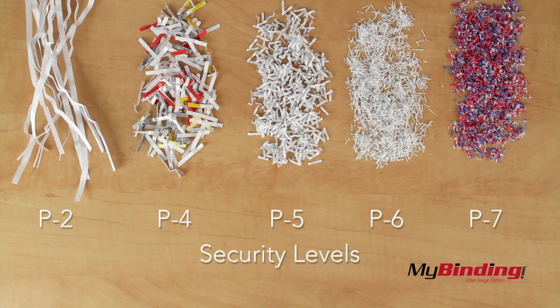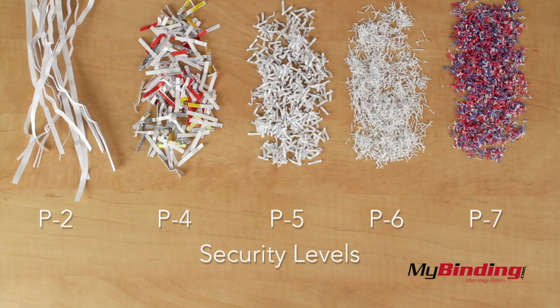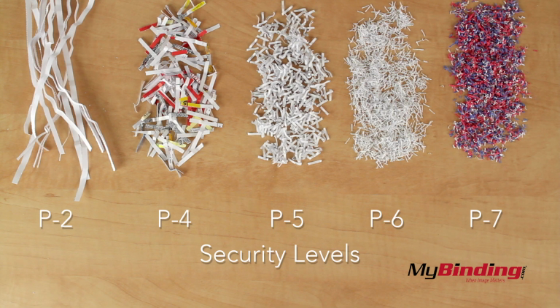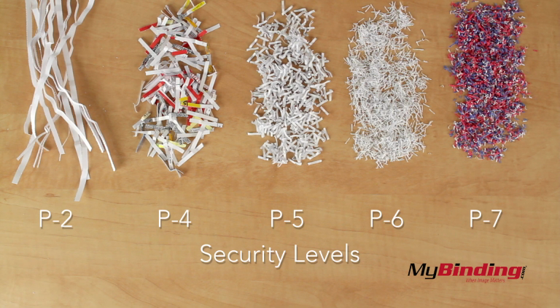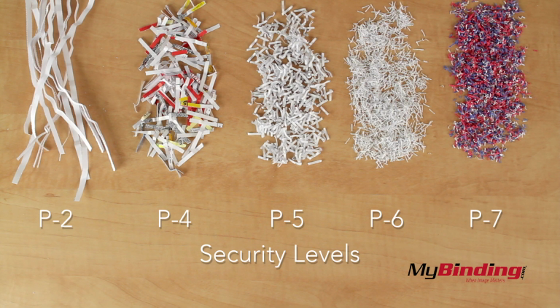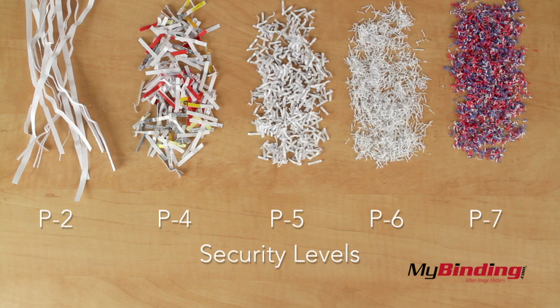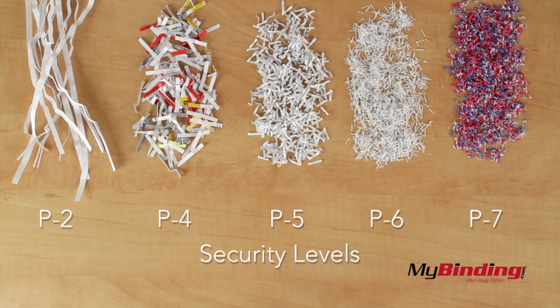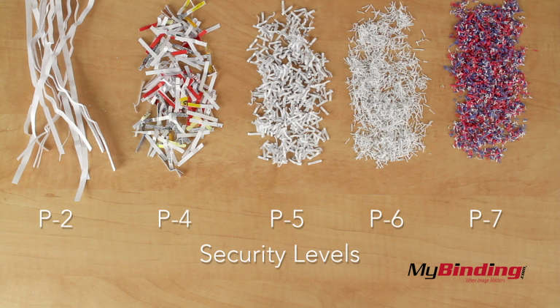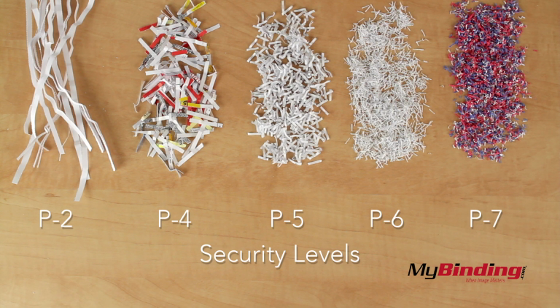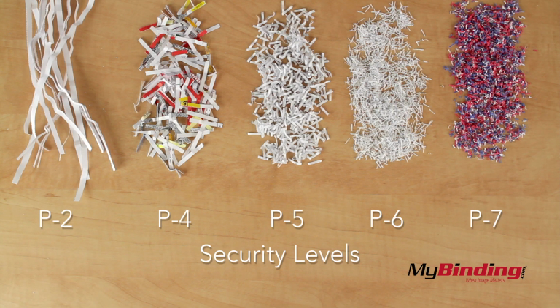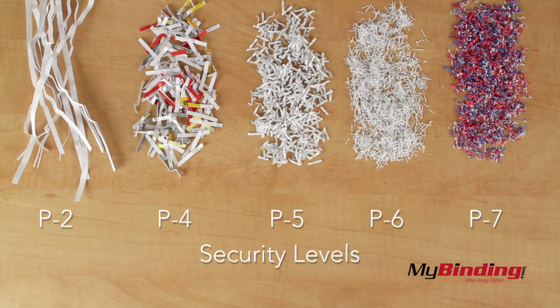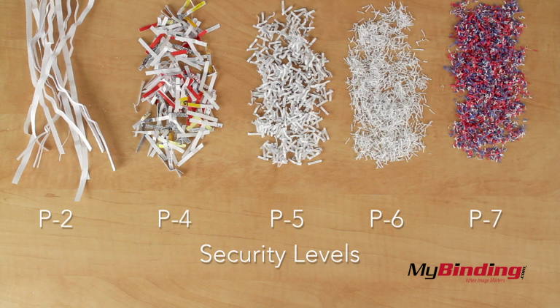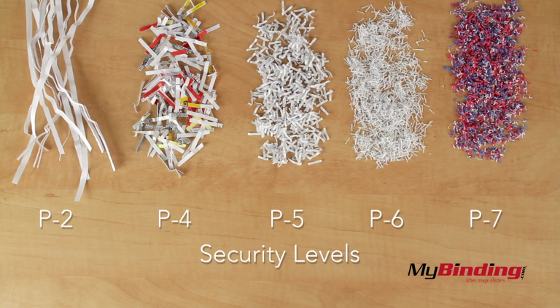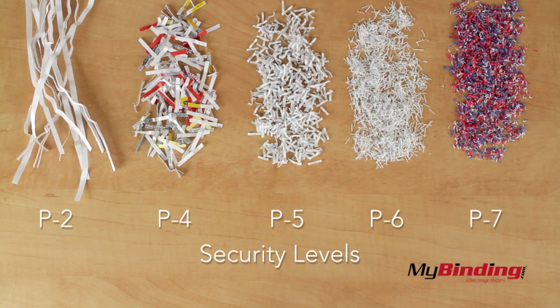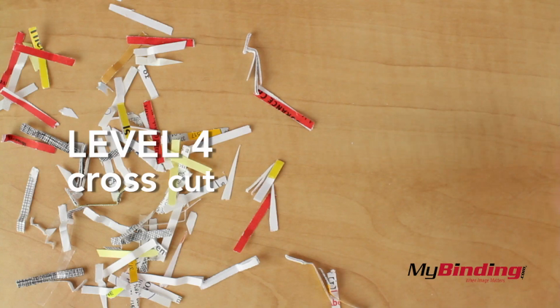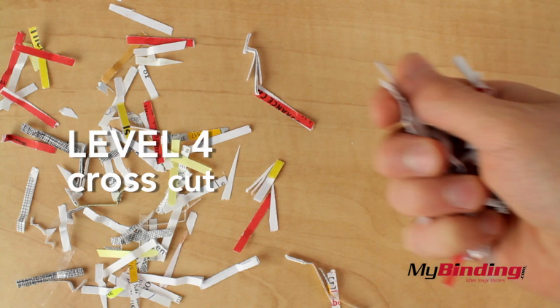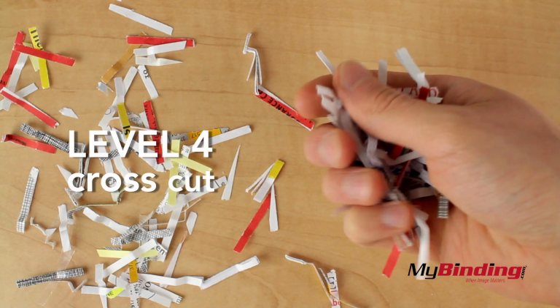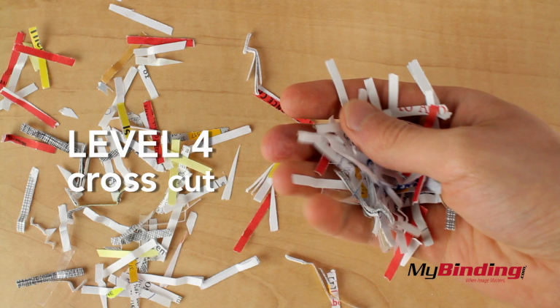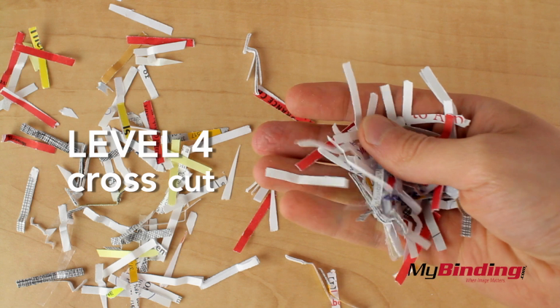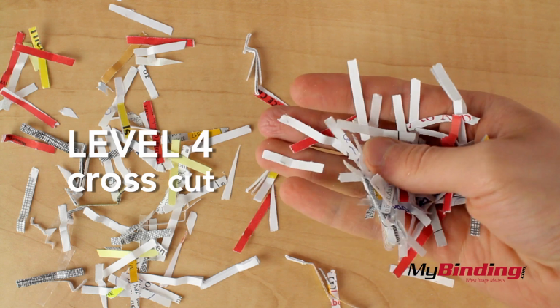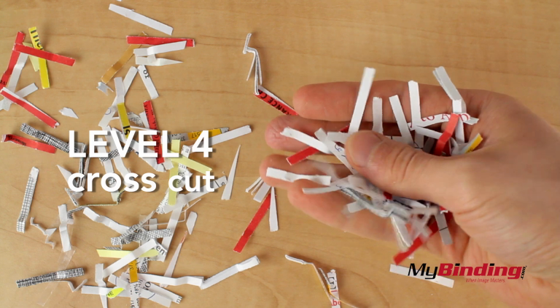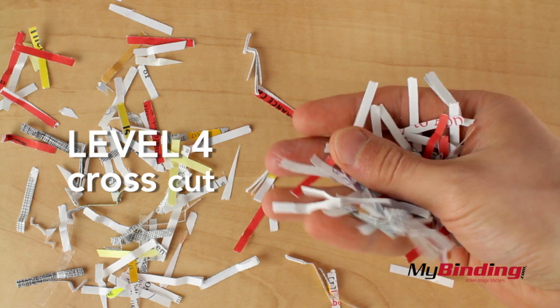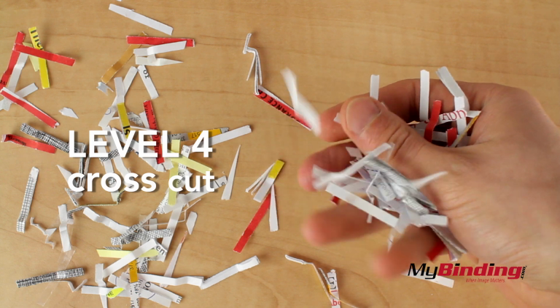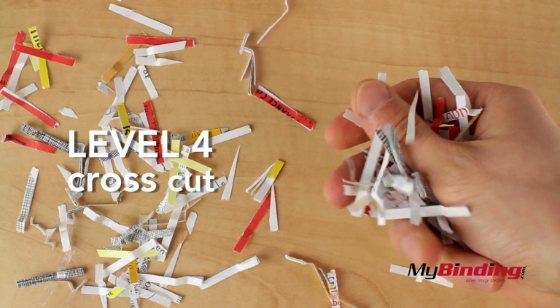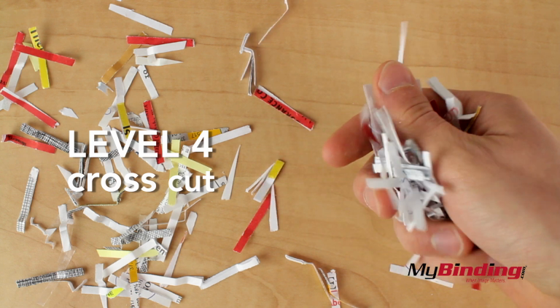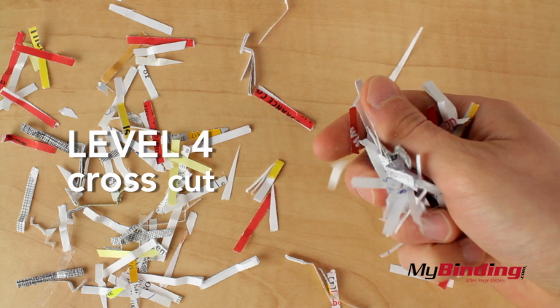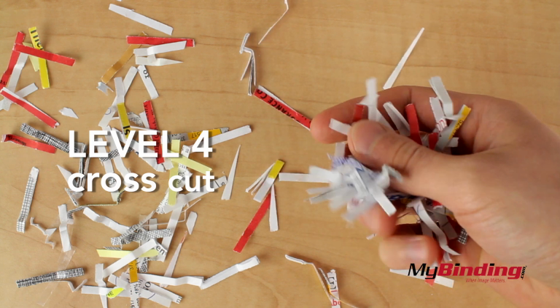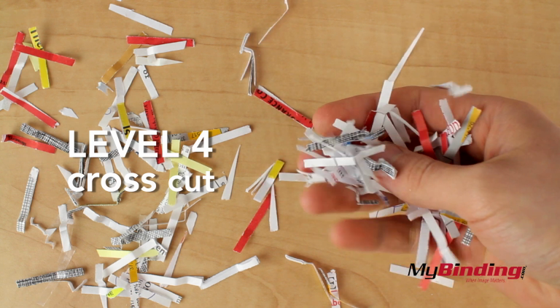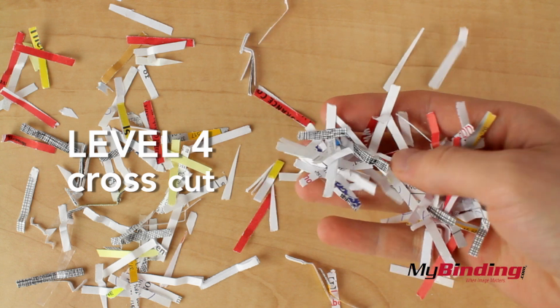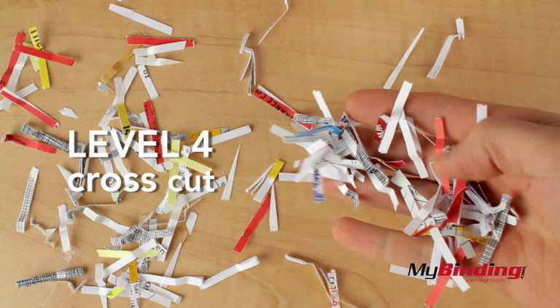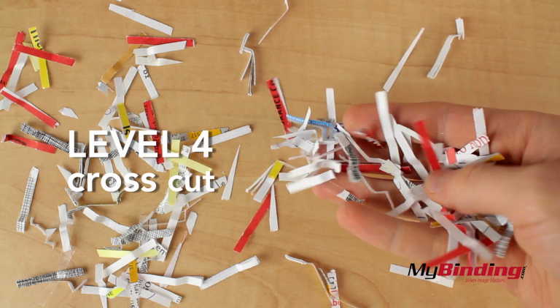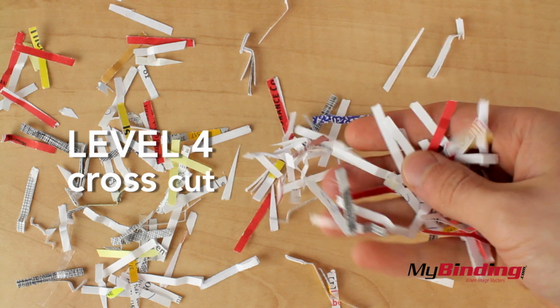It shreds to a medium level security, being a favorite midpoint for confidential shredding.